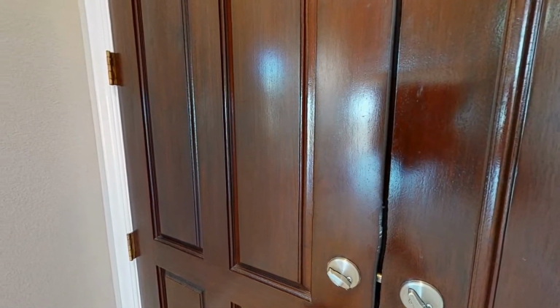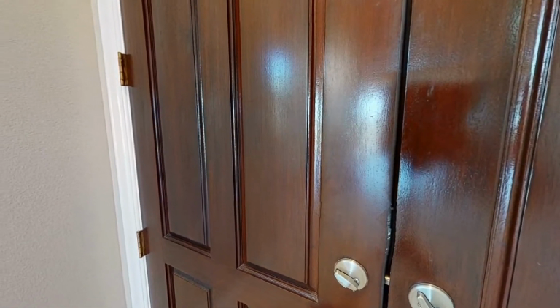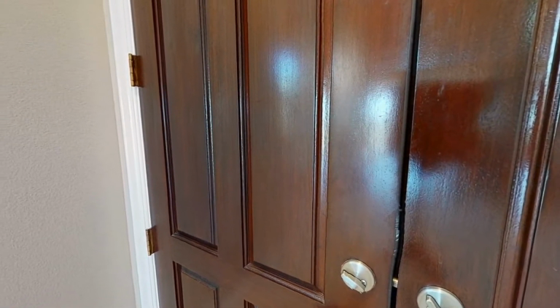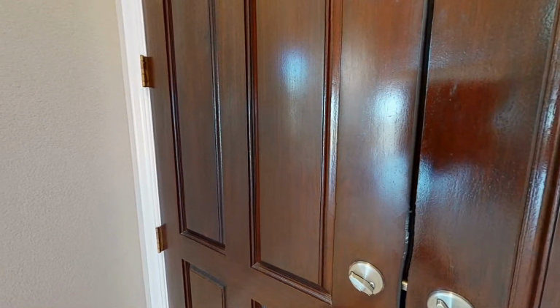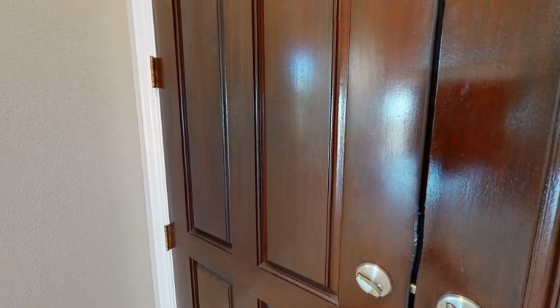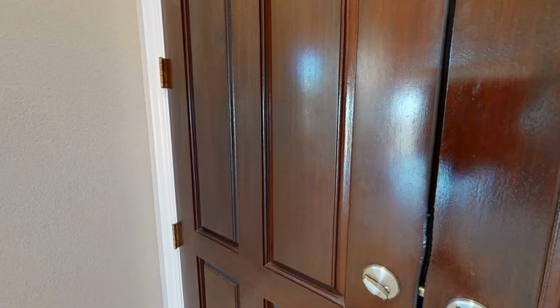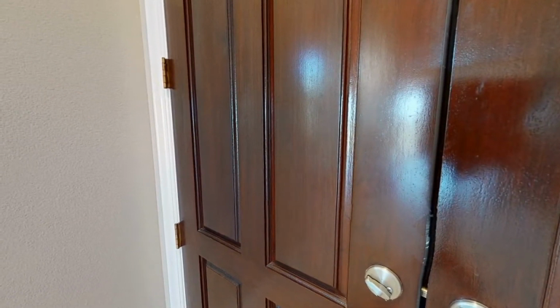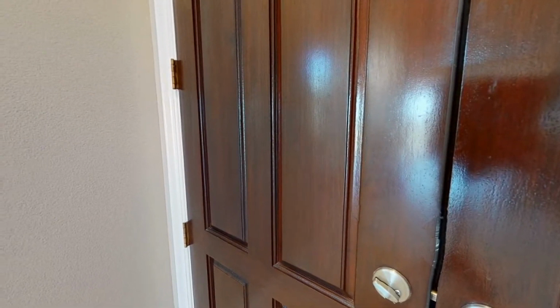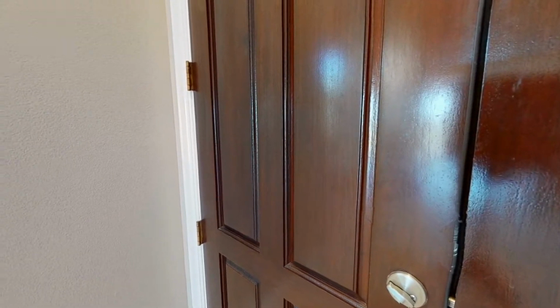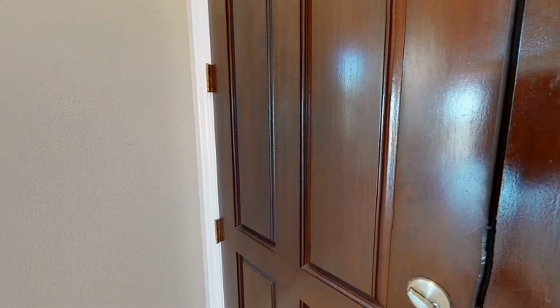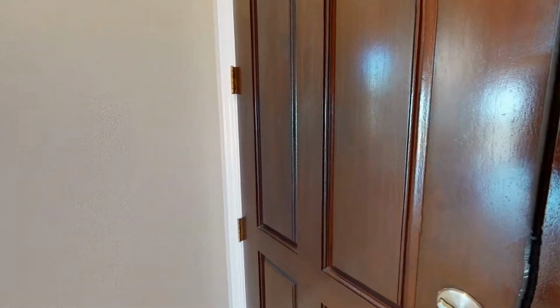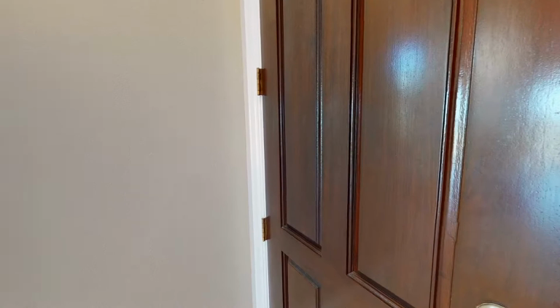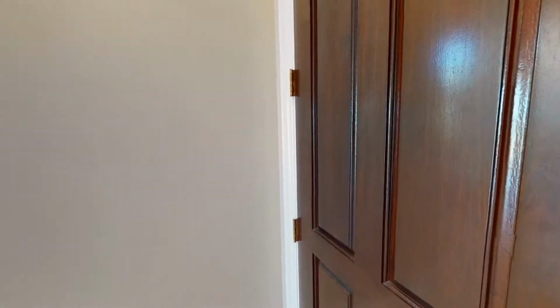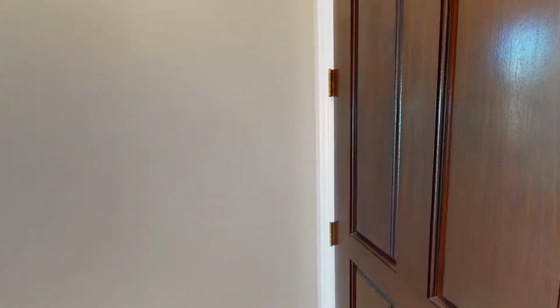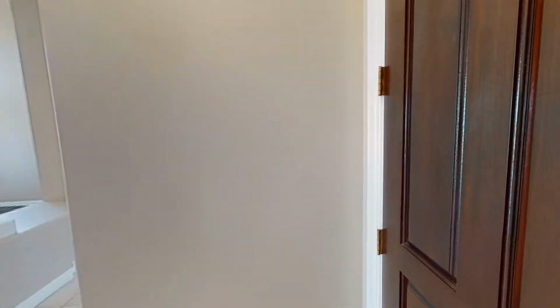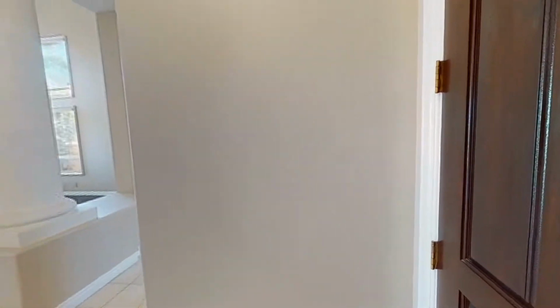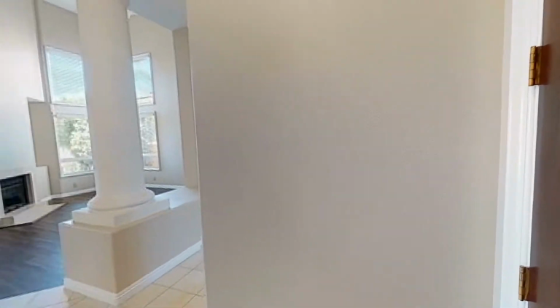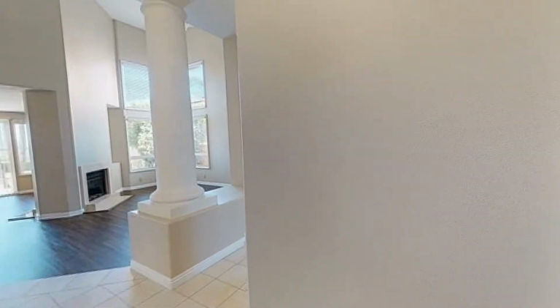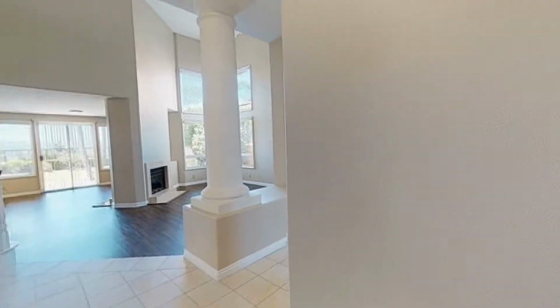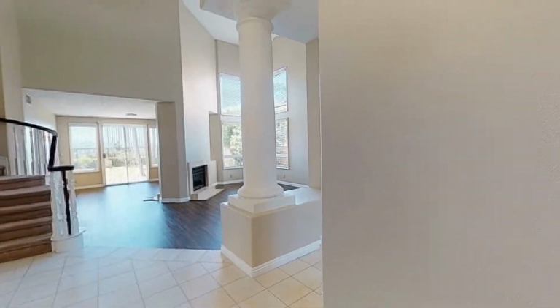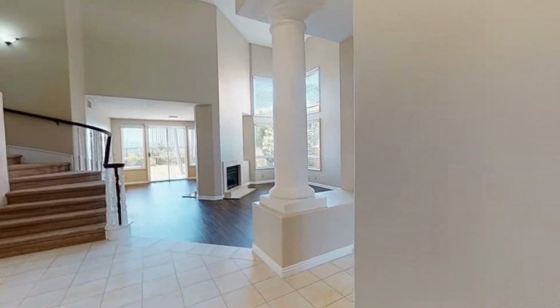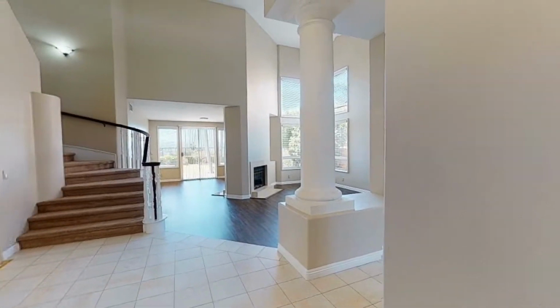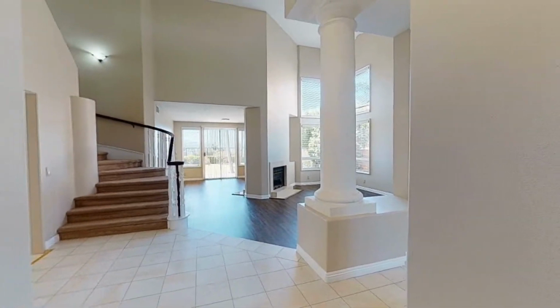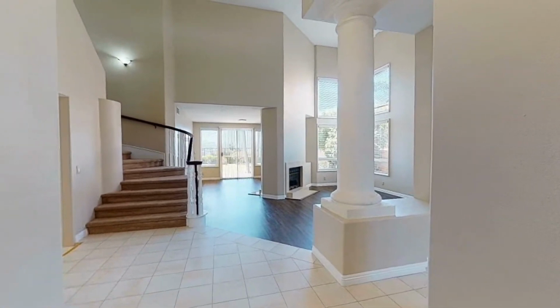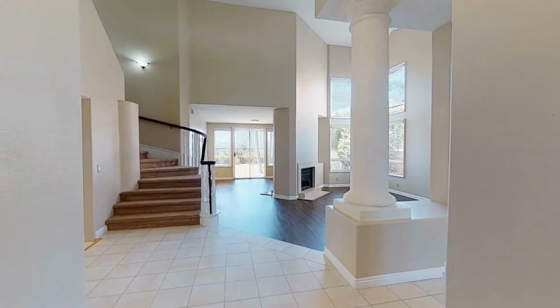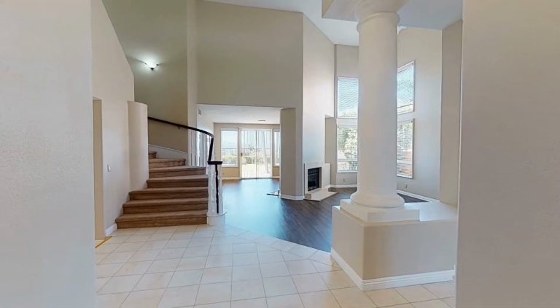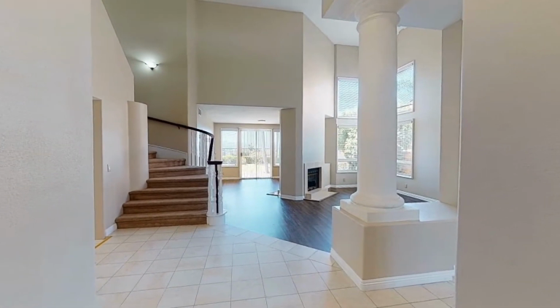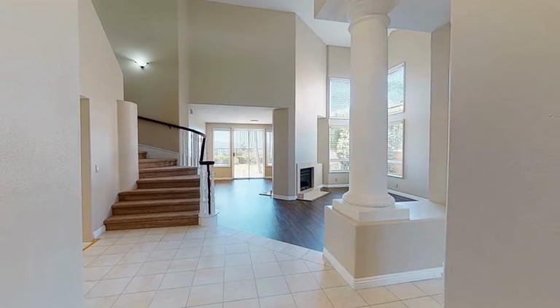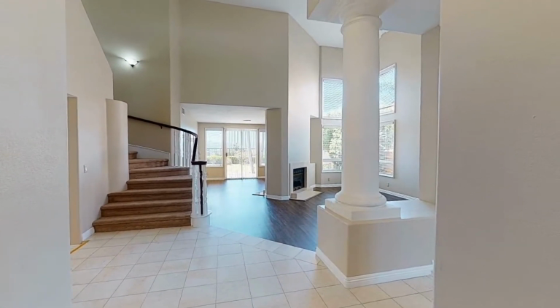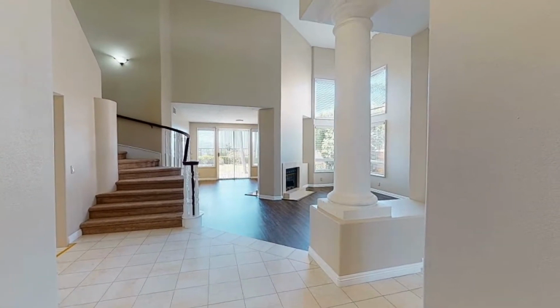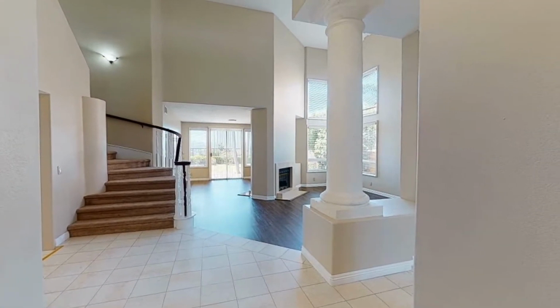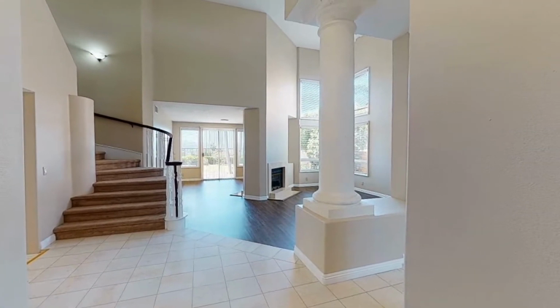As you head inside, you come into an impressive foyer that welcomes you into the home.